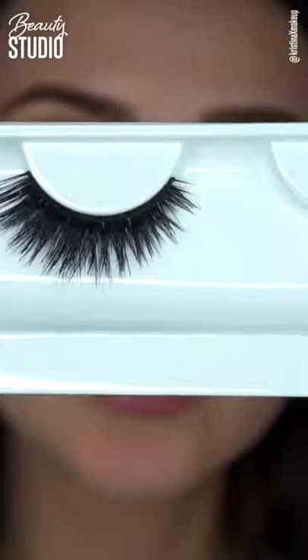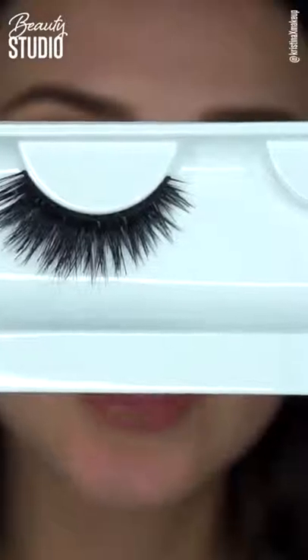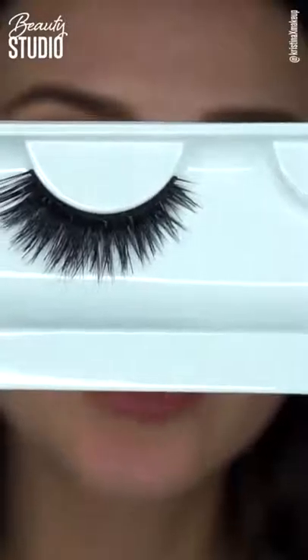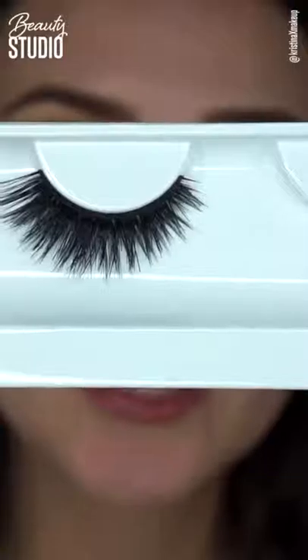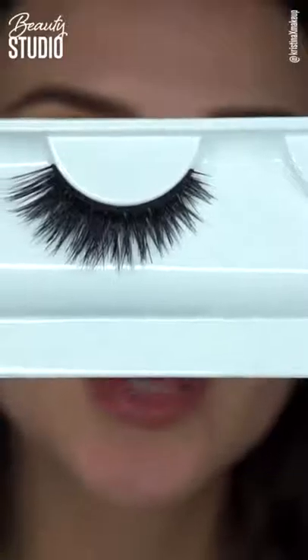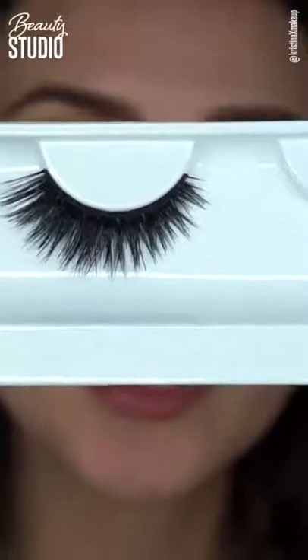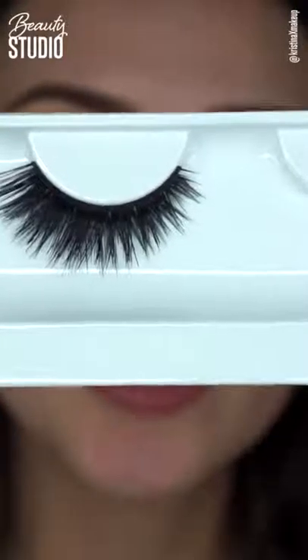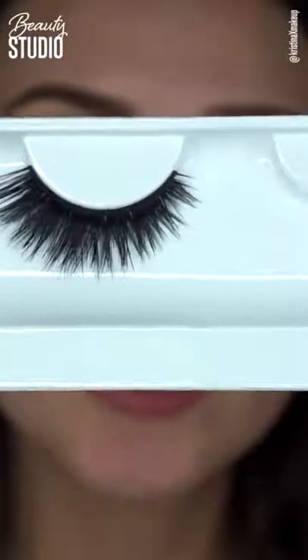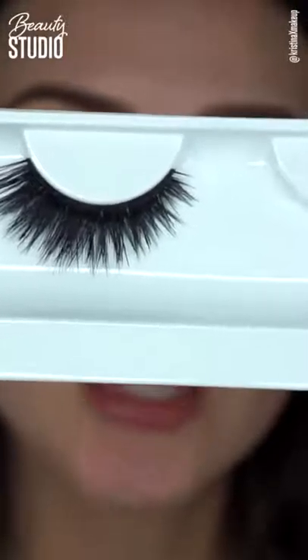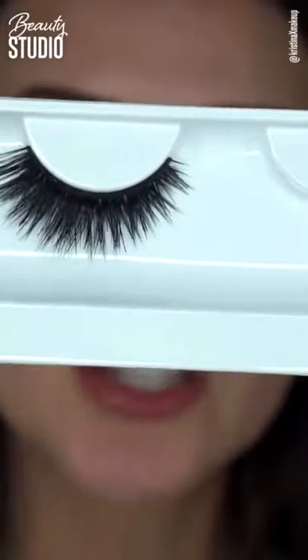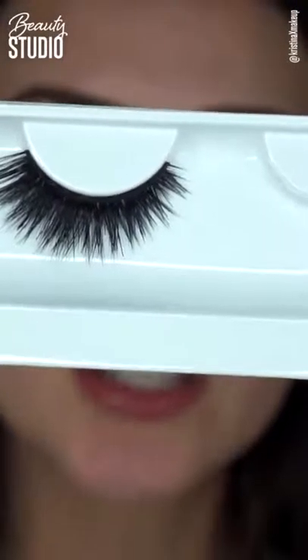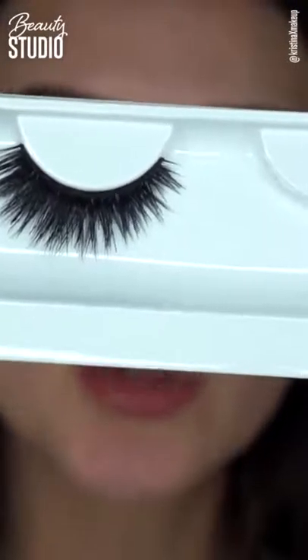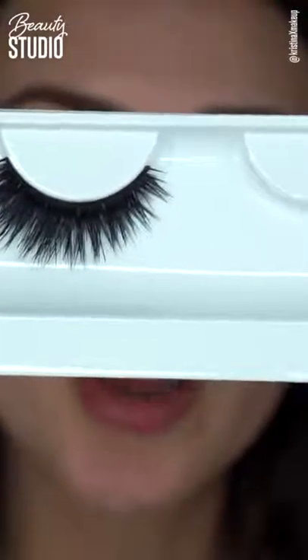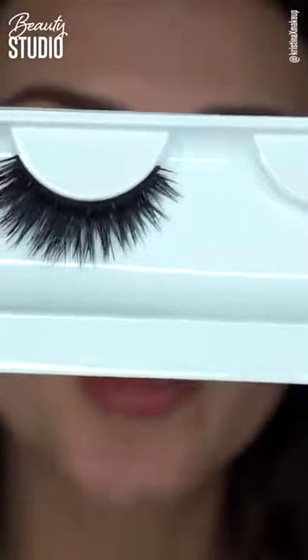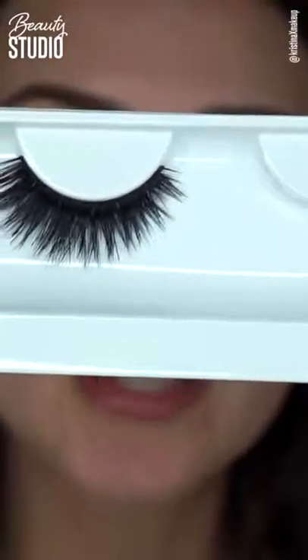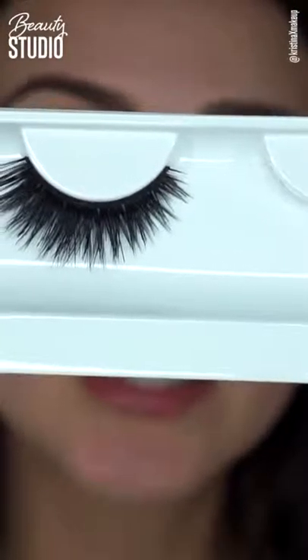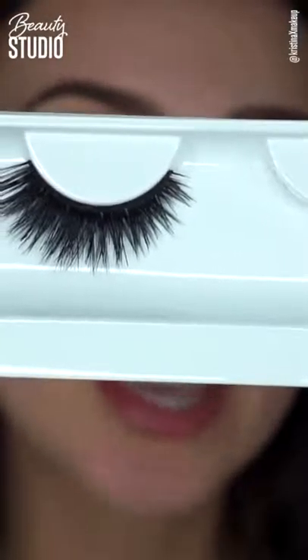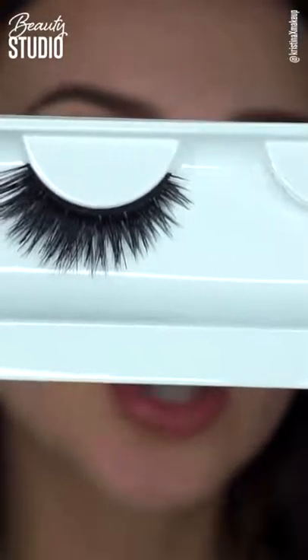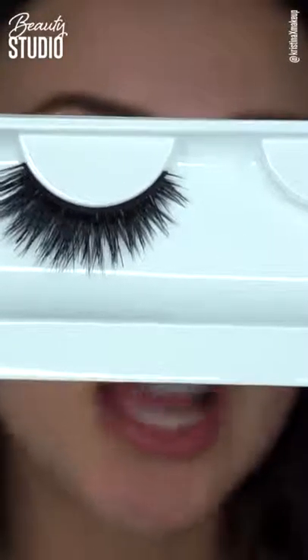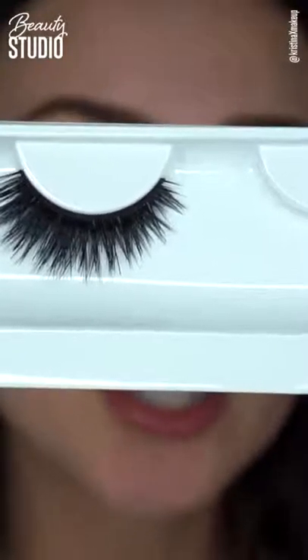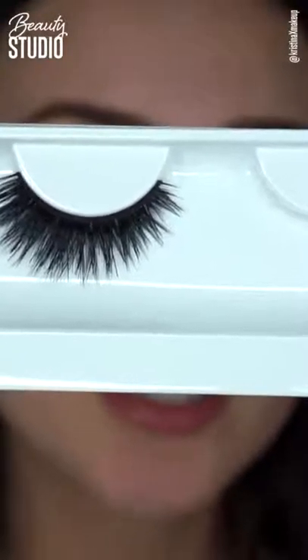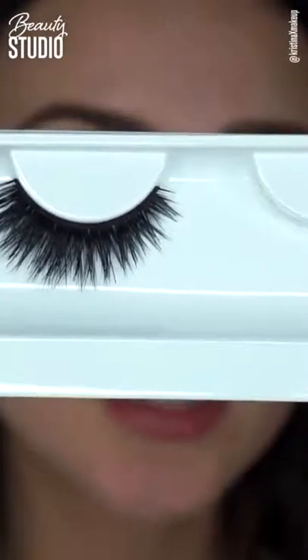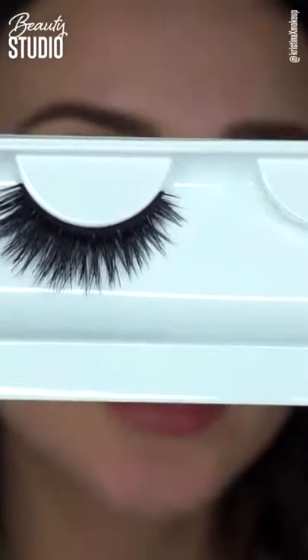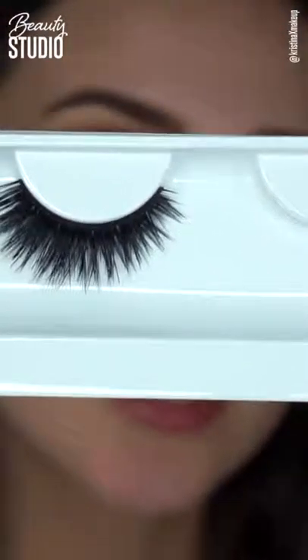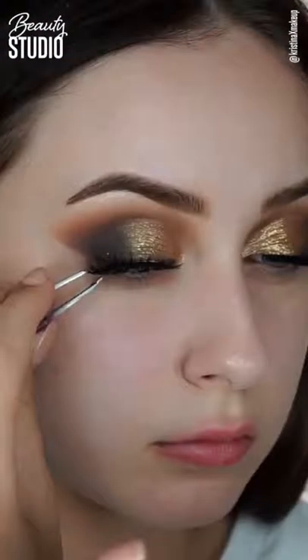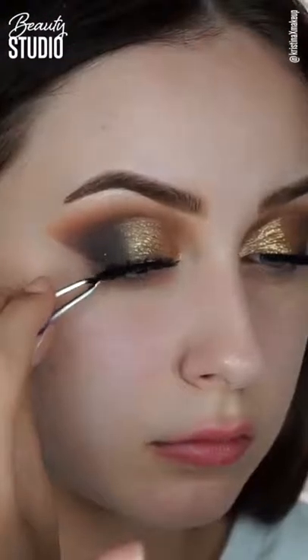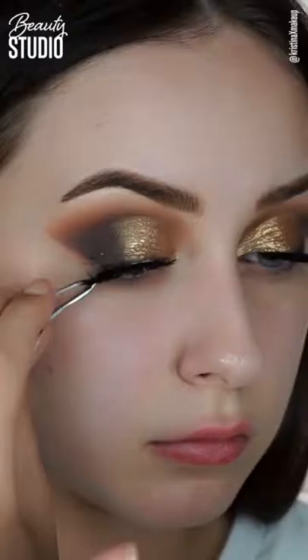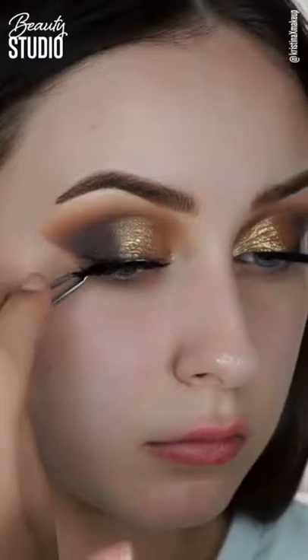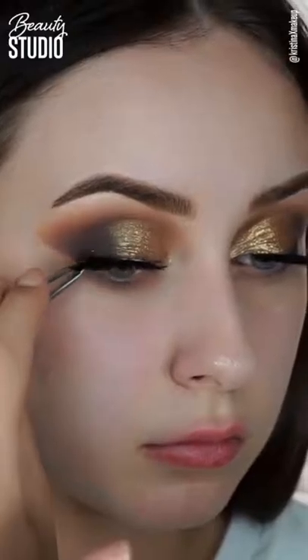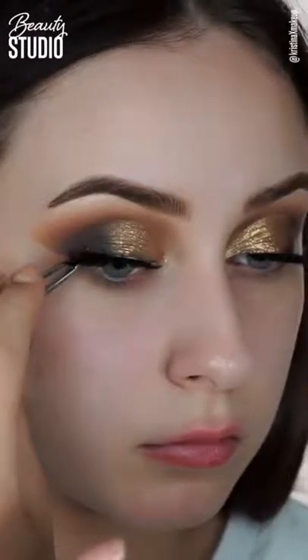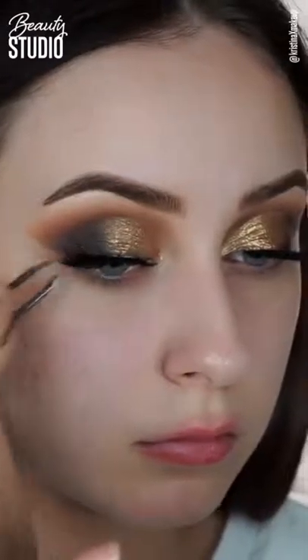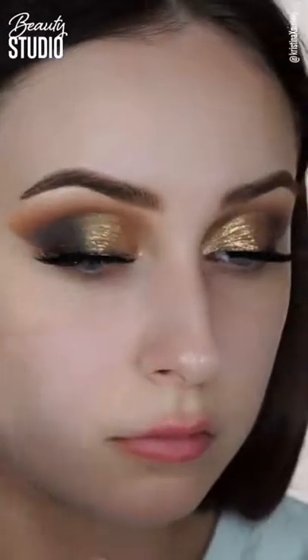For lashes, I'm going to use these lashes by the brand Scandal Lashes in the style Daring Darla.